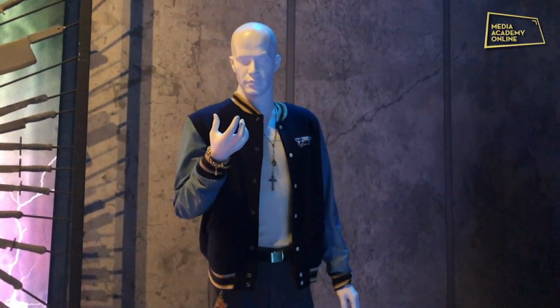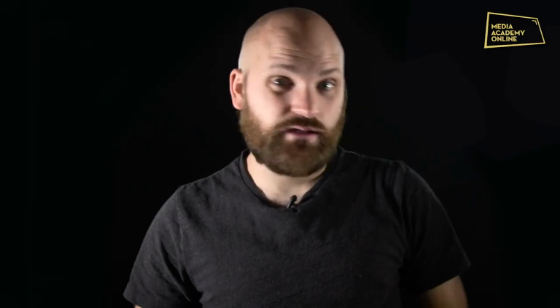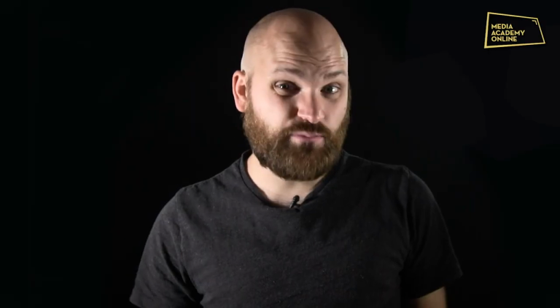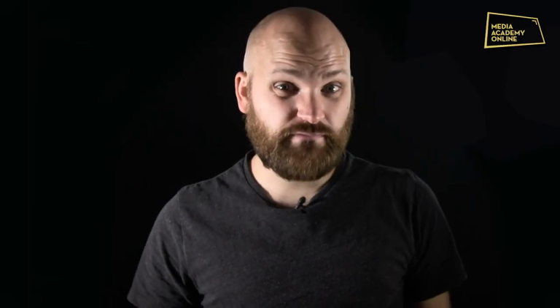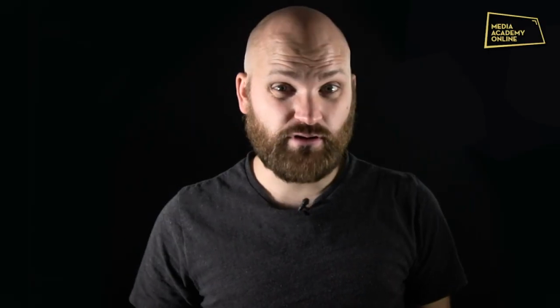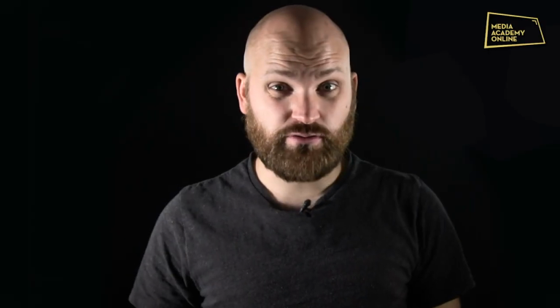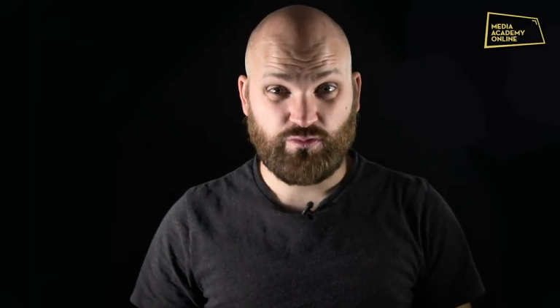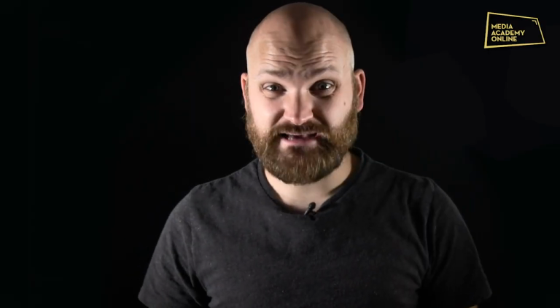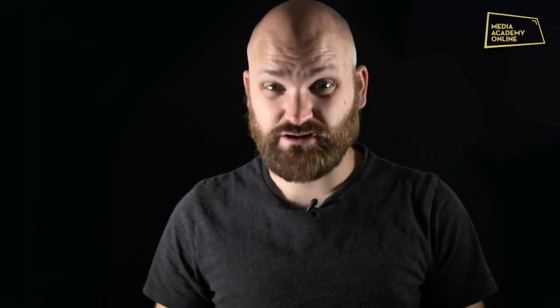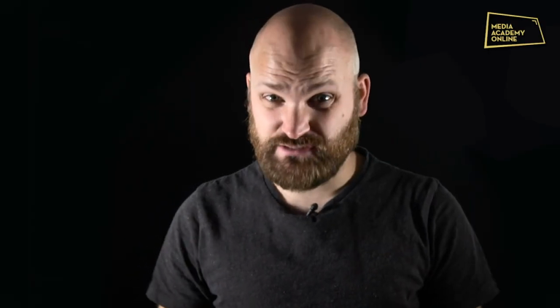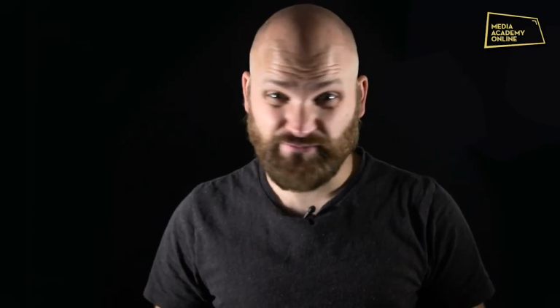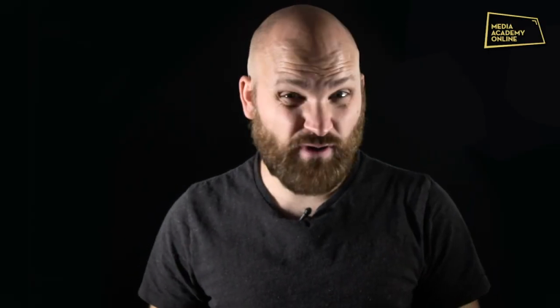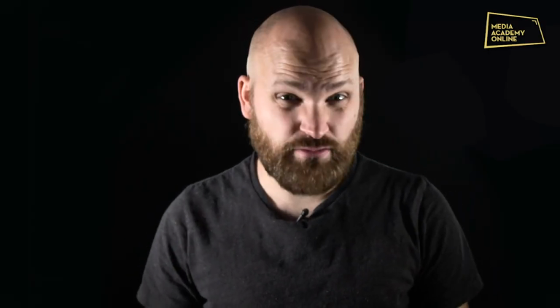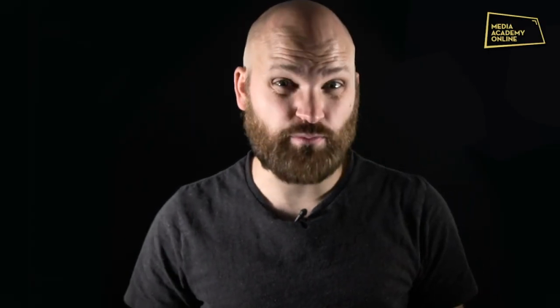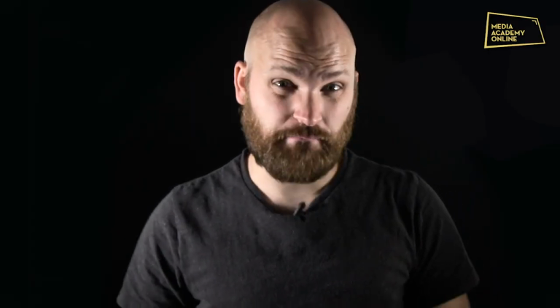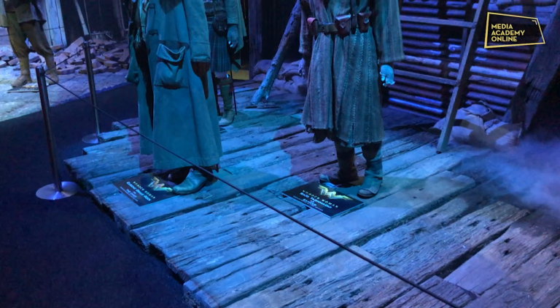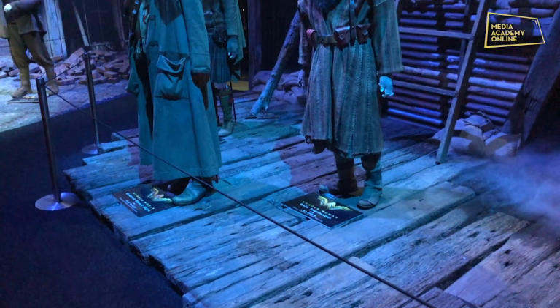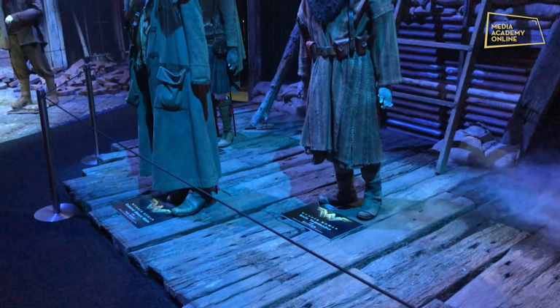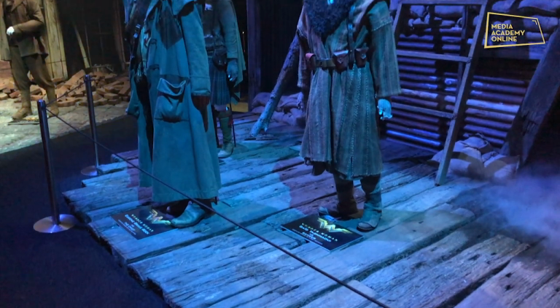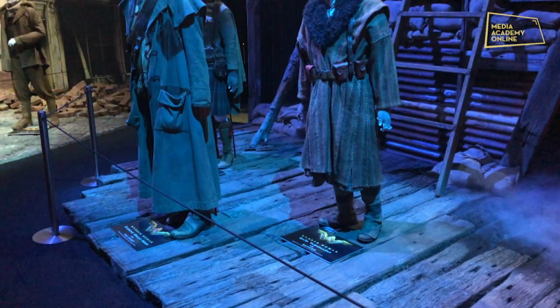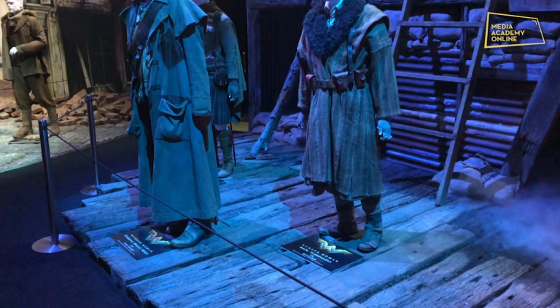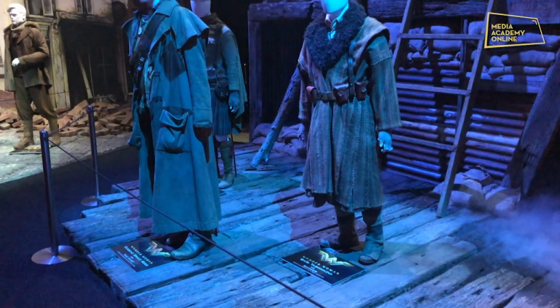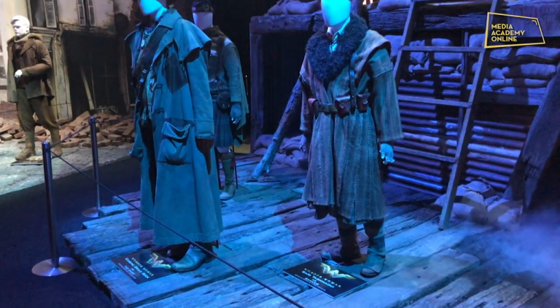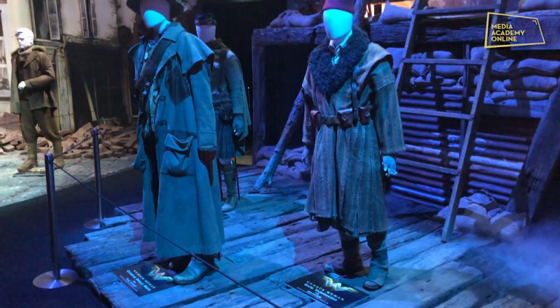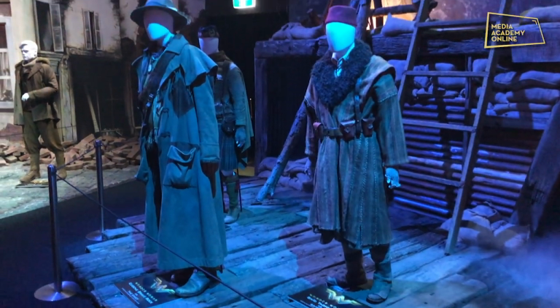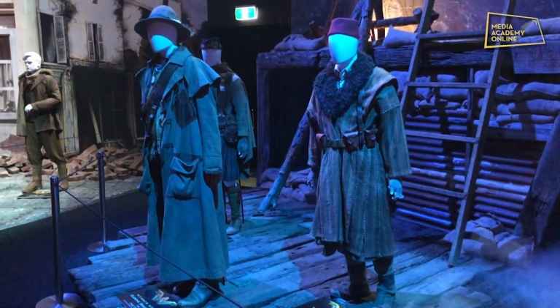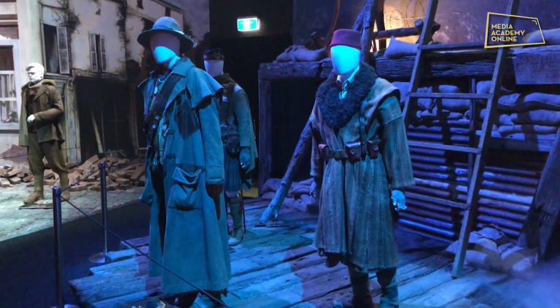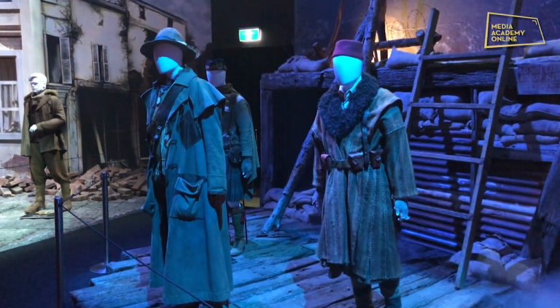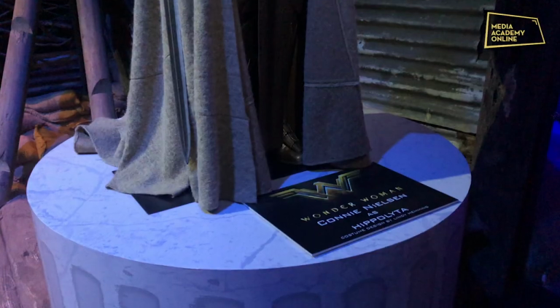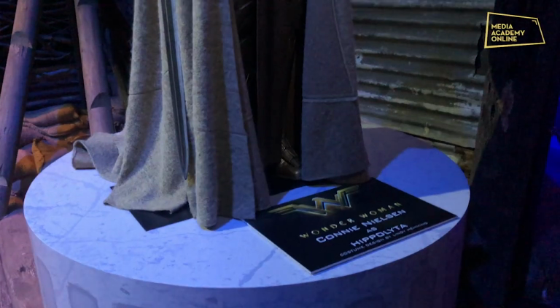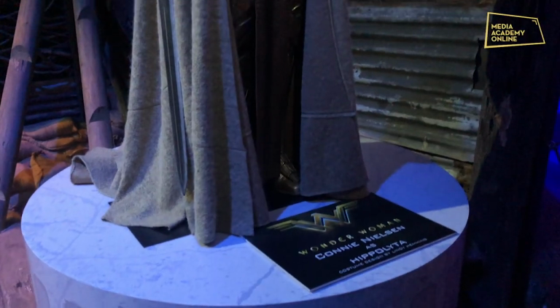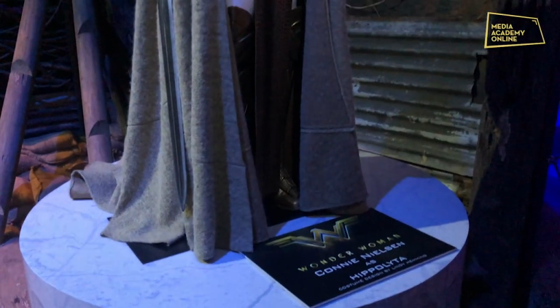Then moving on, we see costumes from Wonder Woman, again with costumes that were worn by these well-known actors.